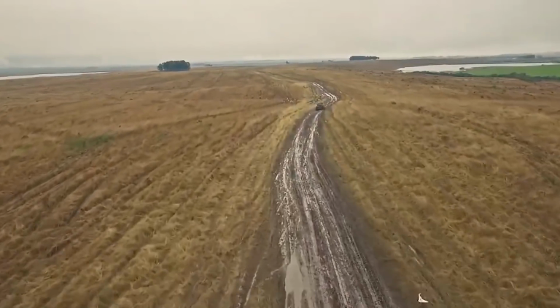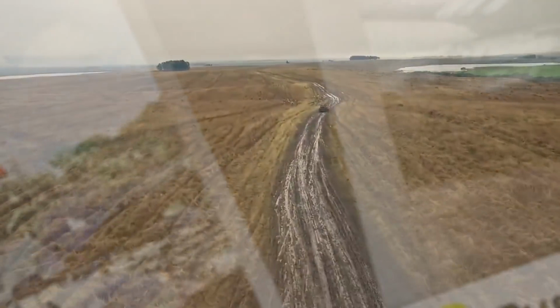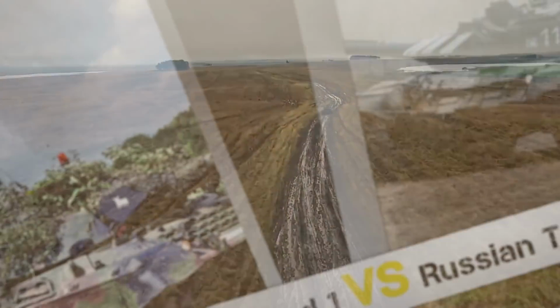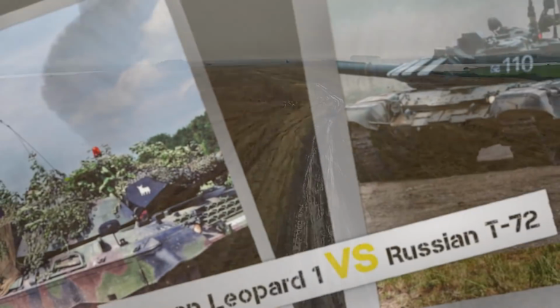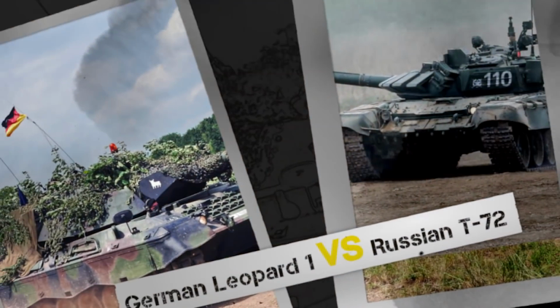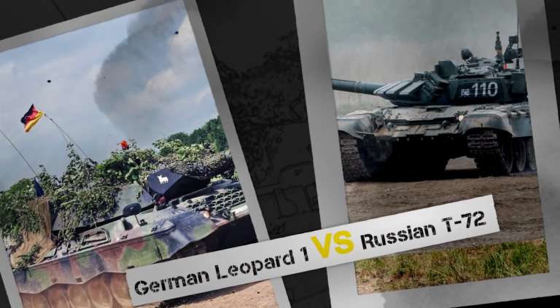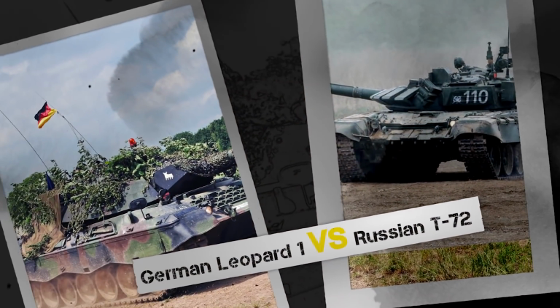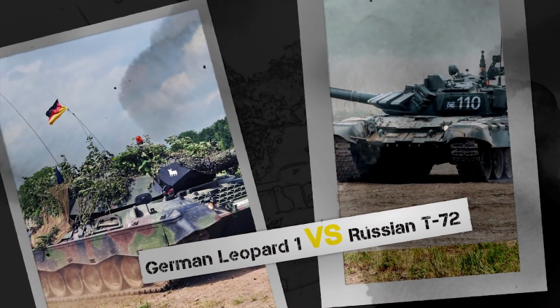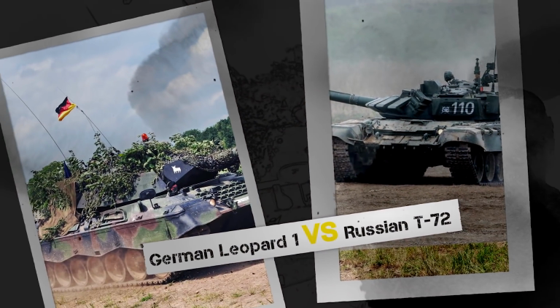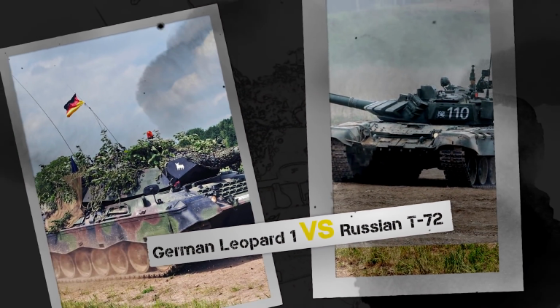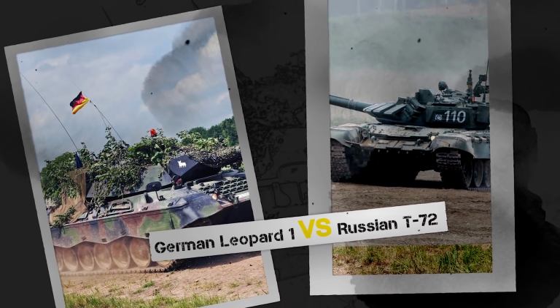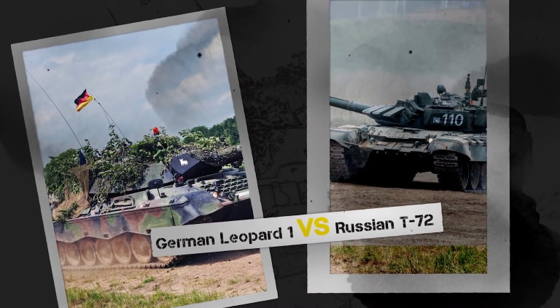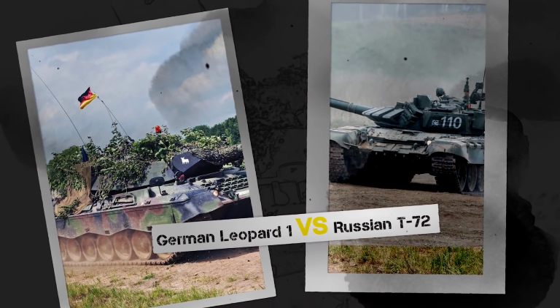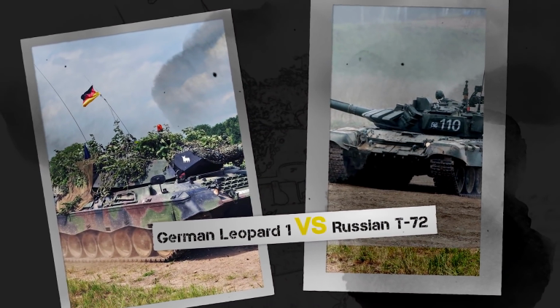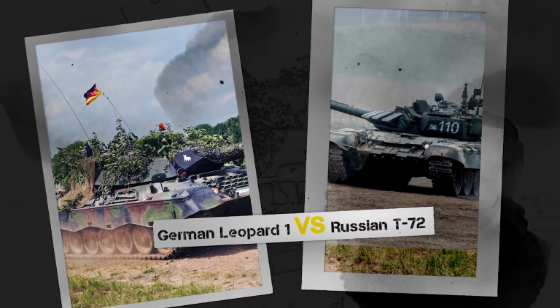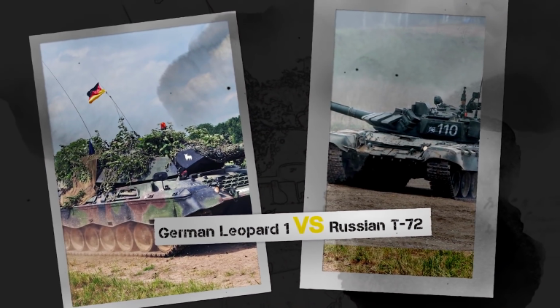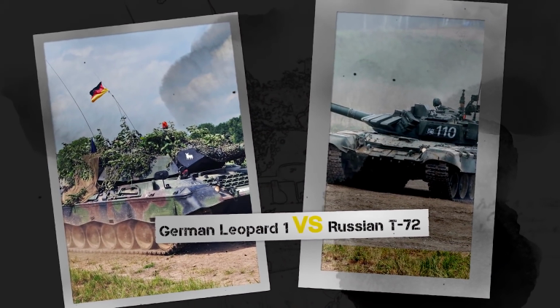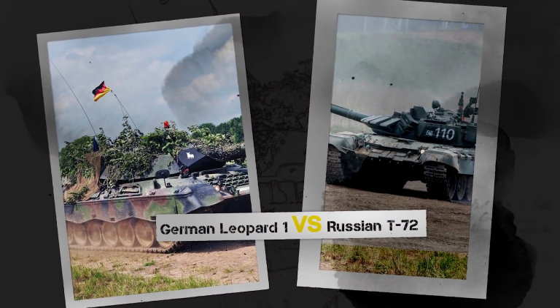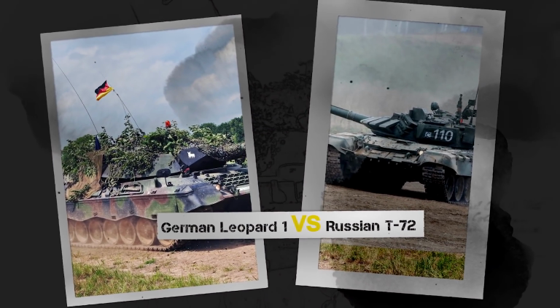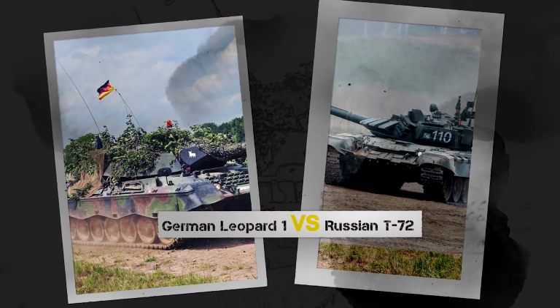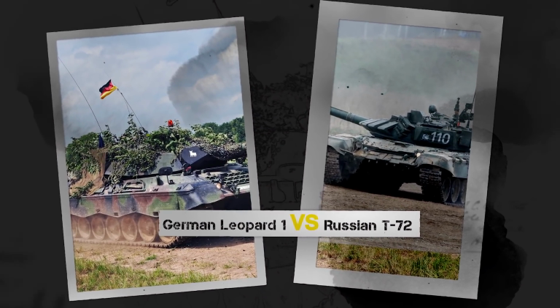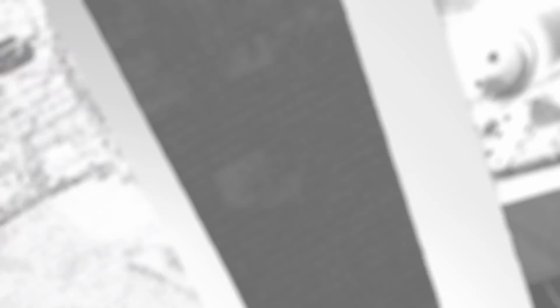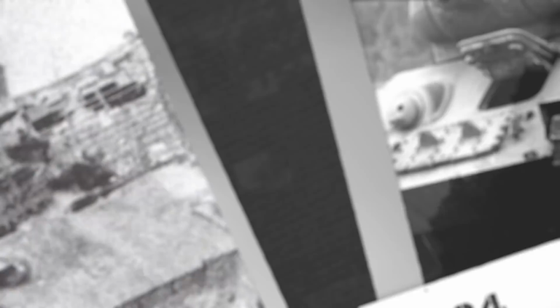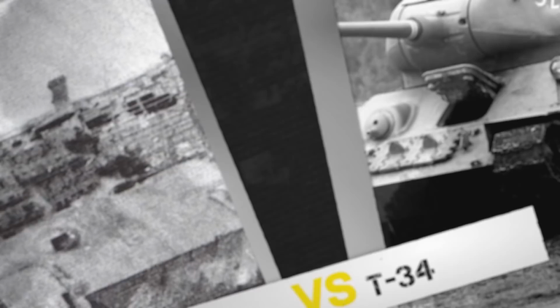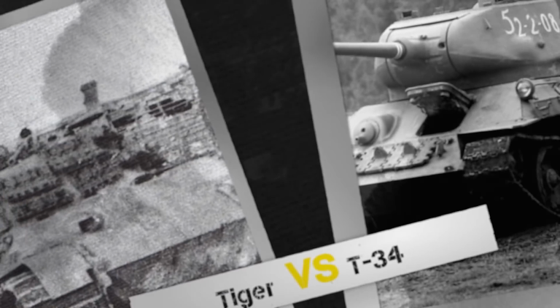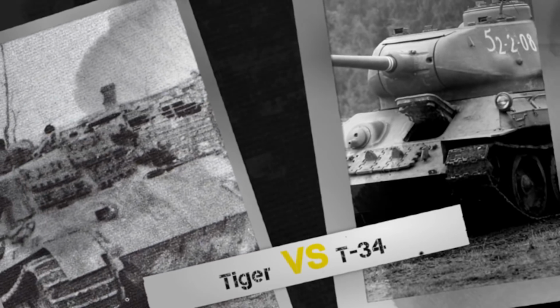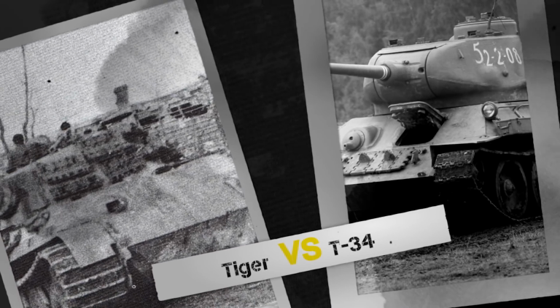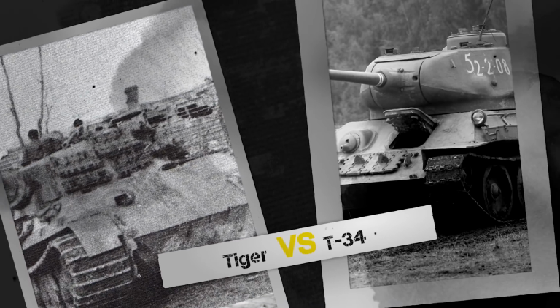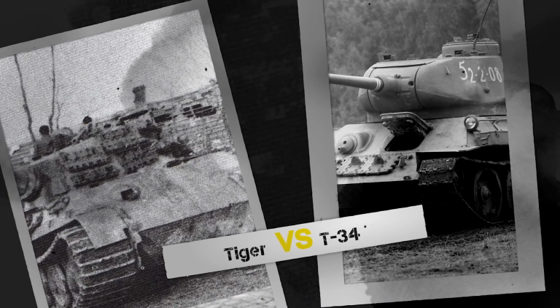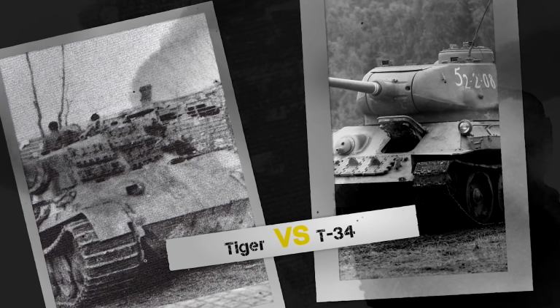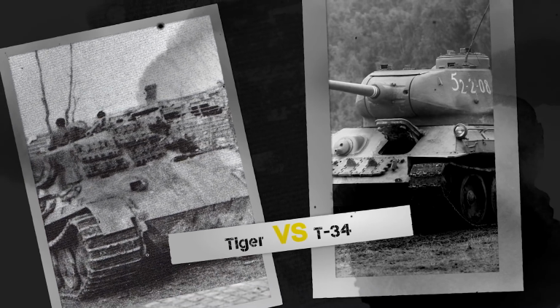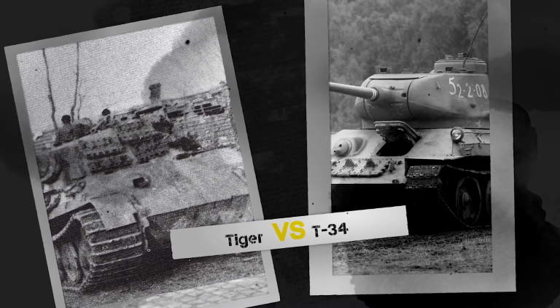History repeats itself. German Leopard 1 versus Russian T-72 — like 80 years ago, Tiger versus T-34.